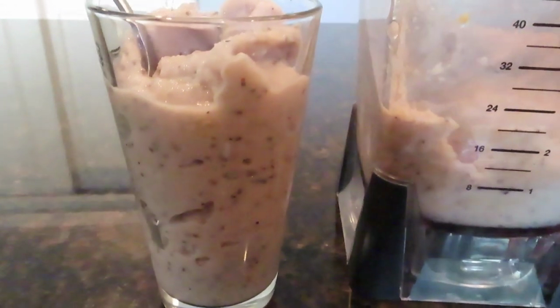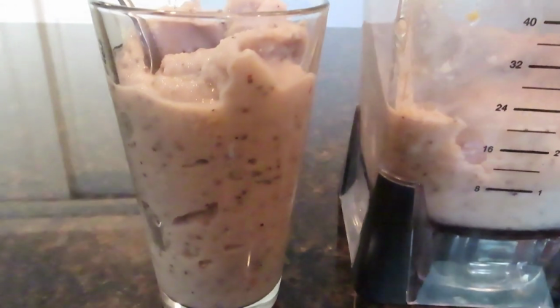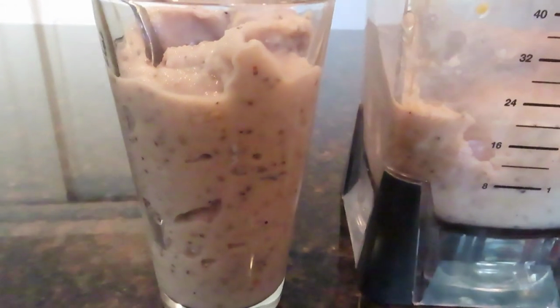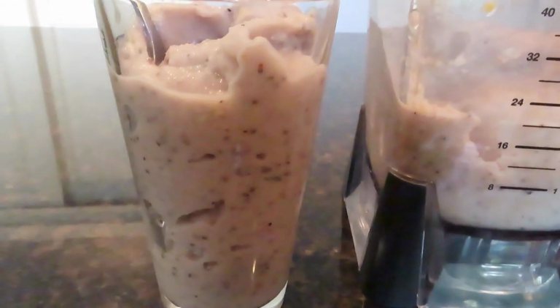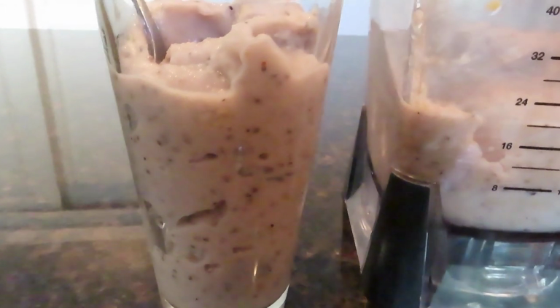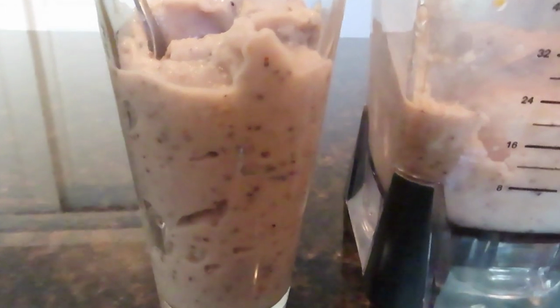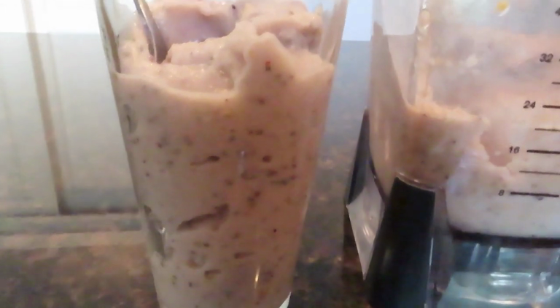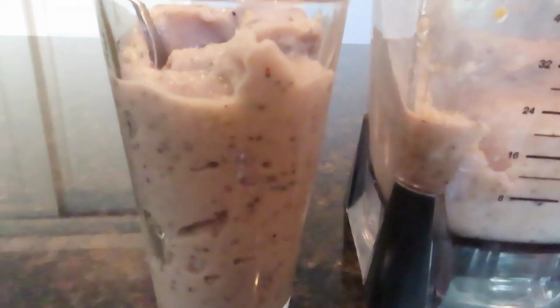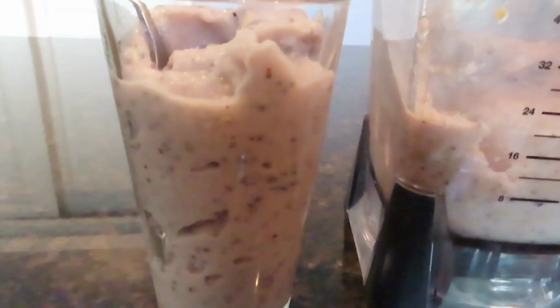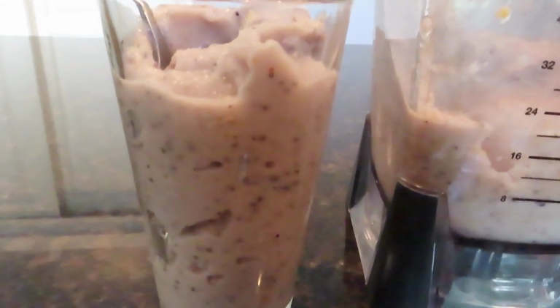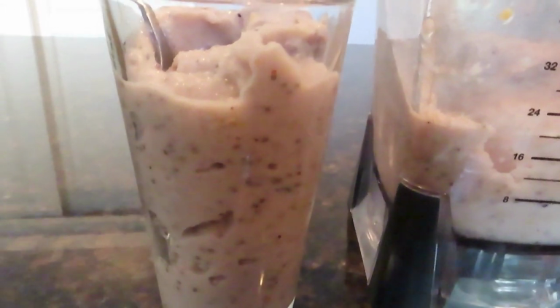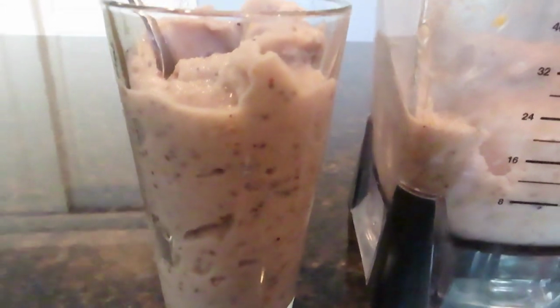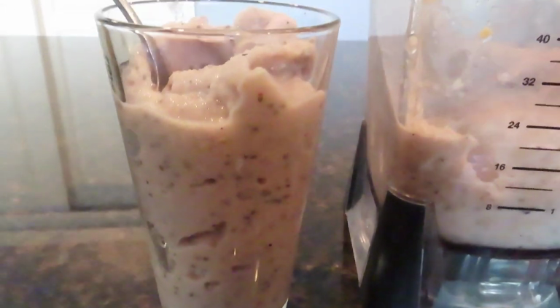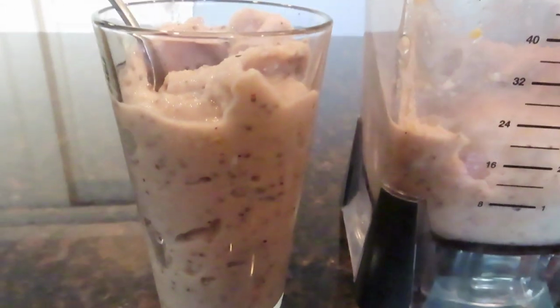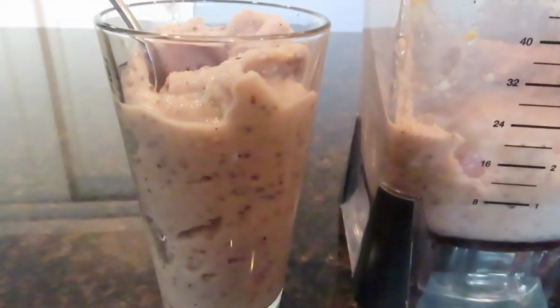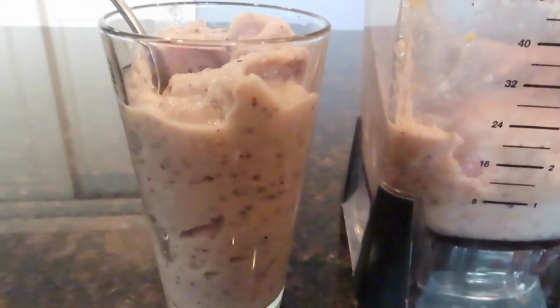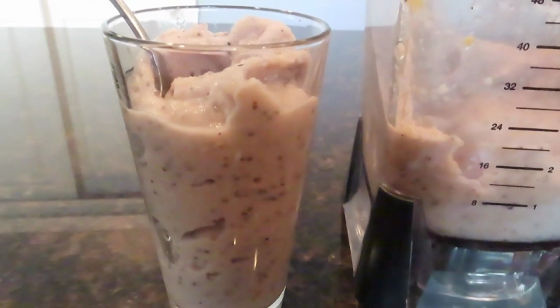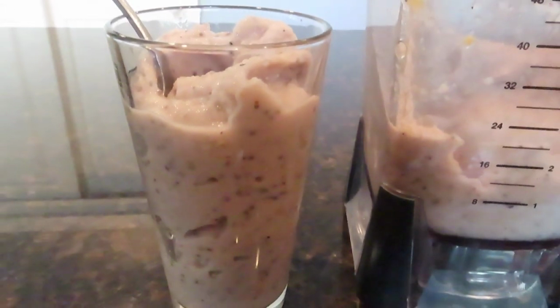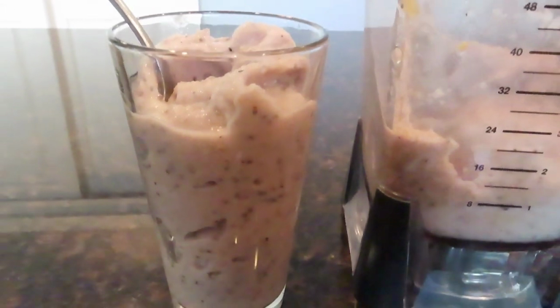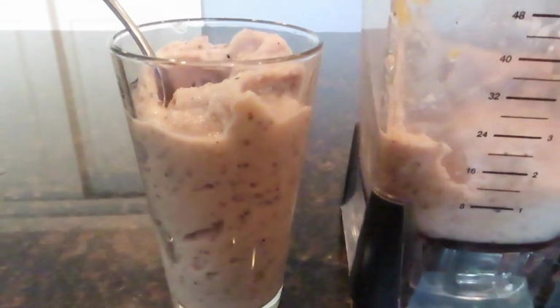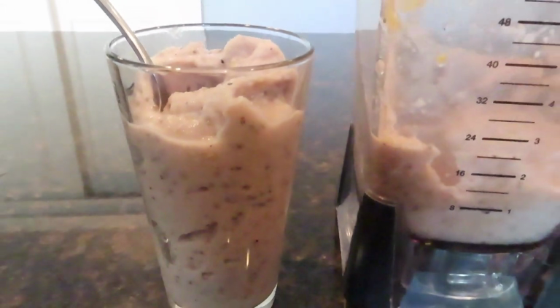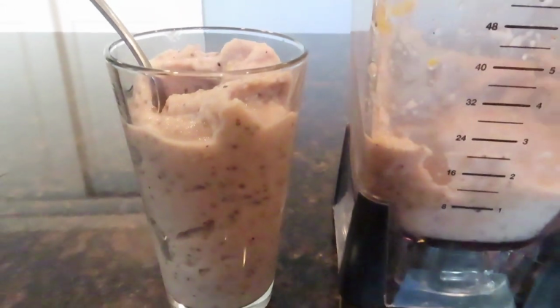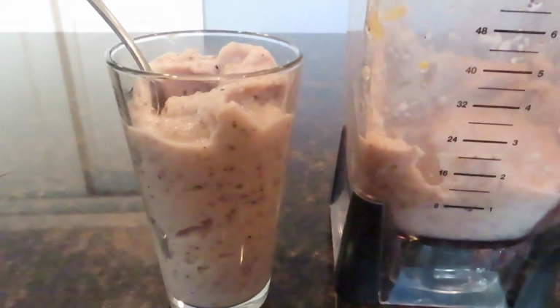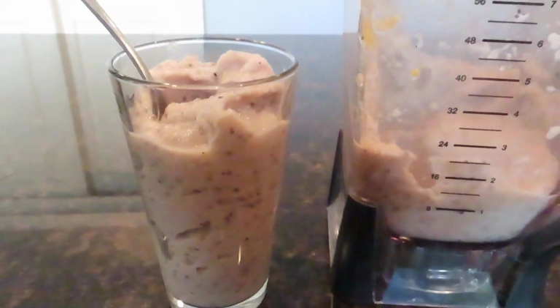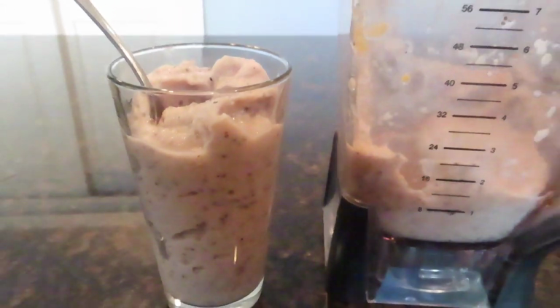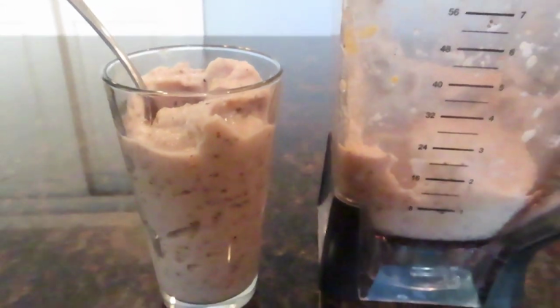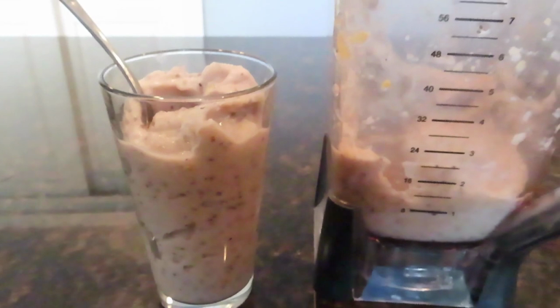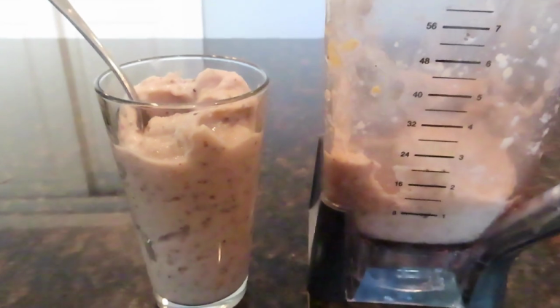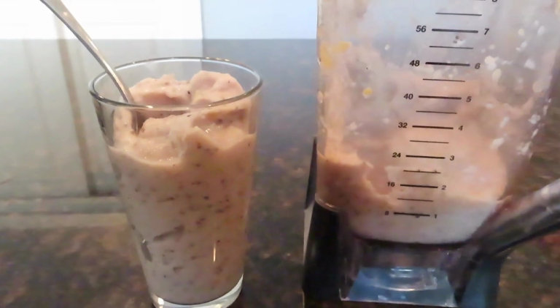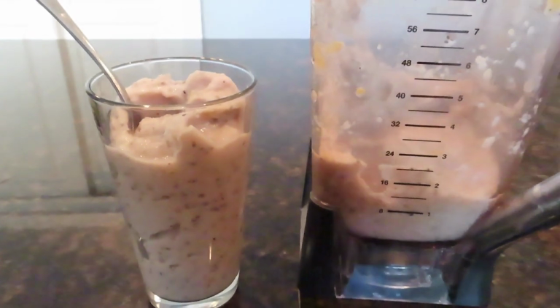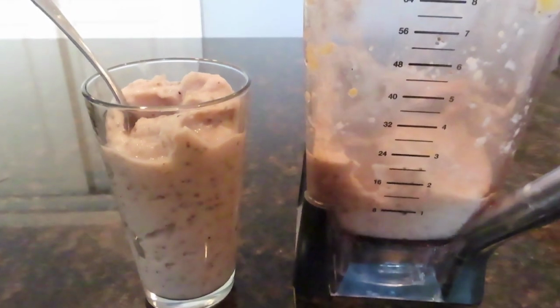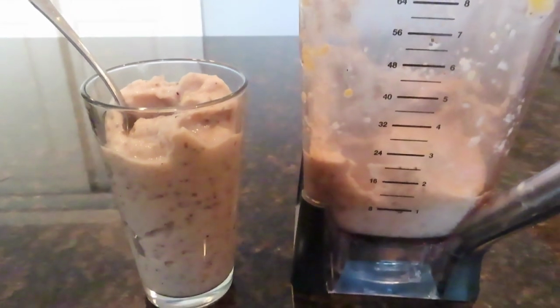It's really tasty and healthy. It's great for warm weather, warm days — nice tropical smoothie.